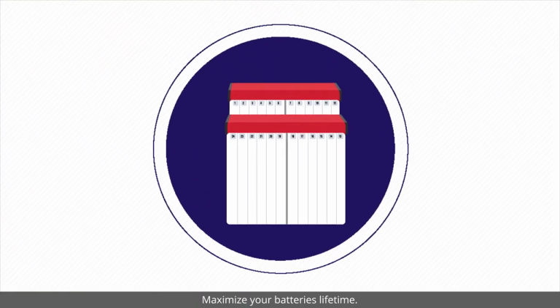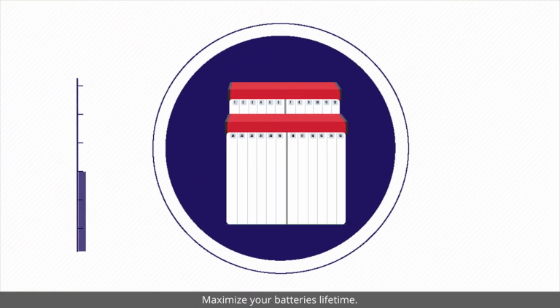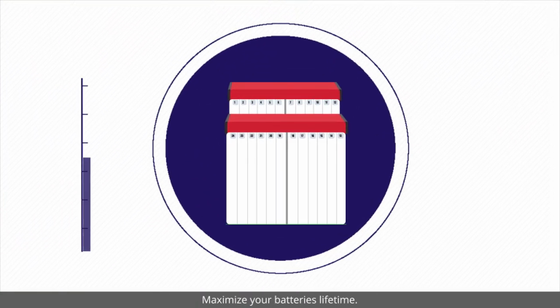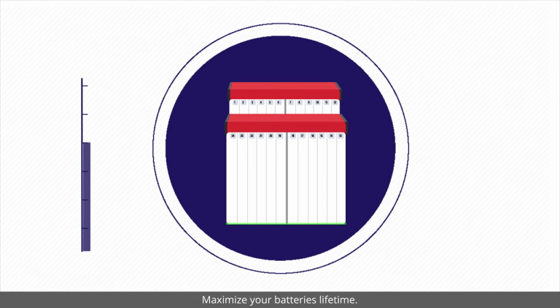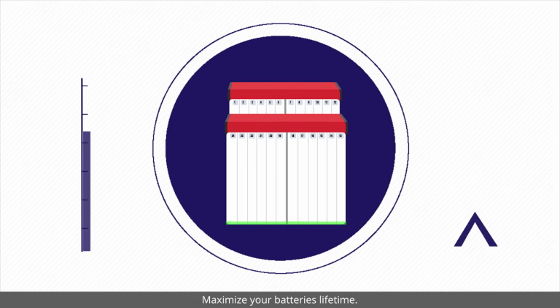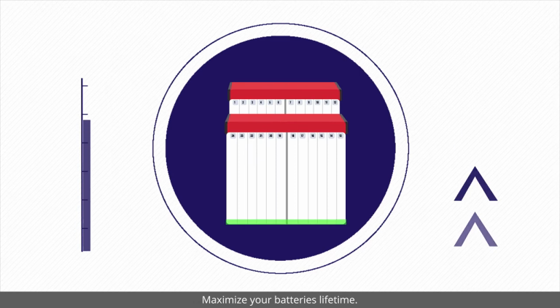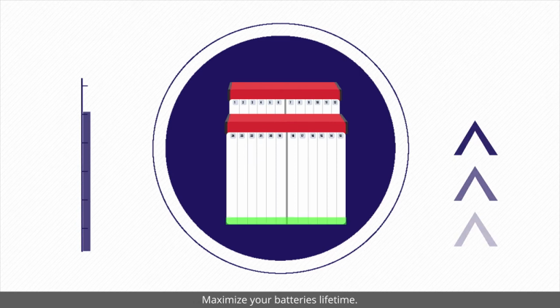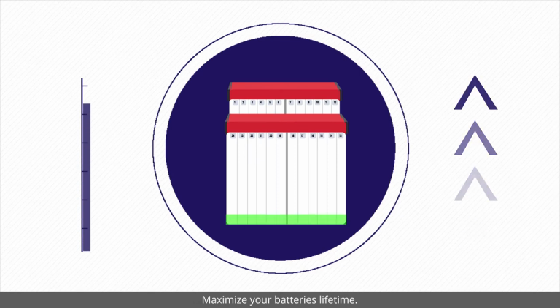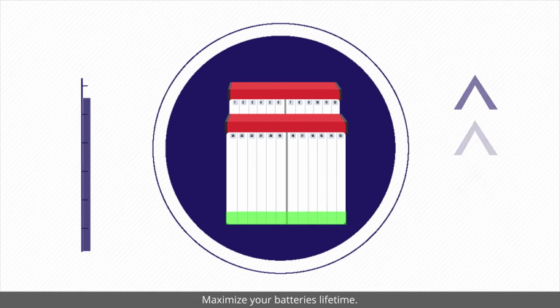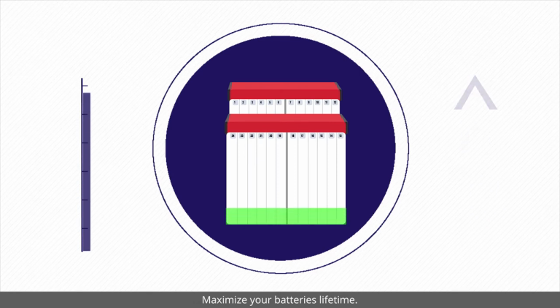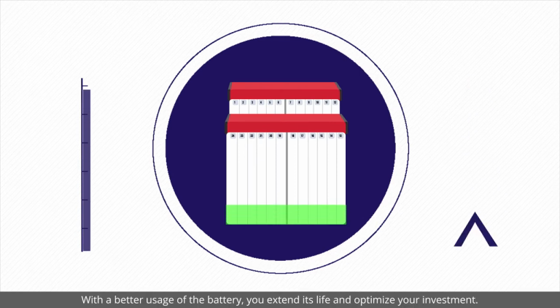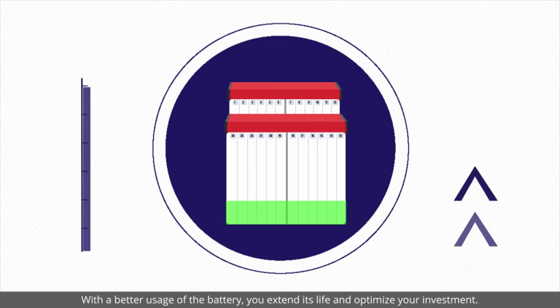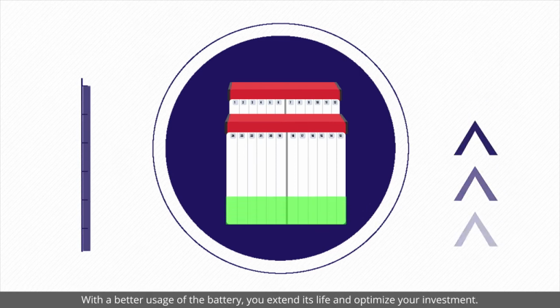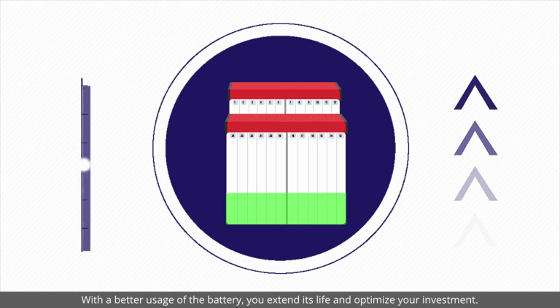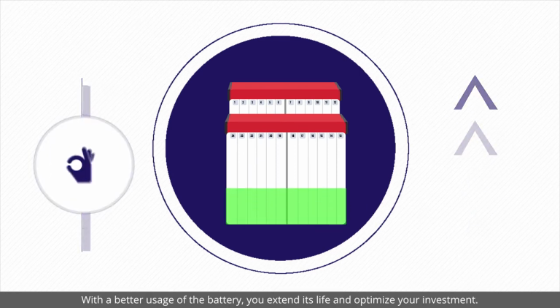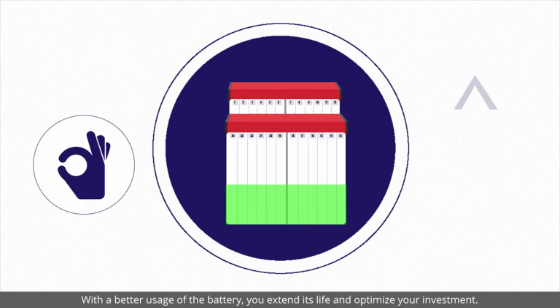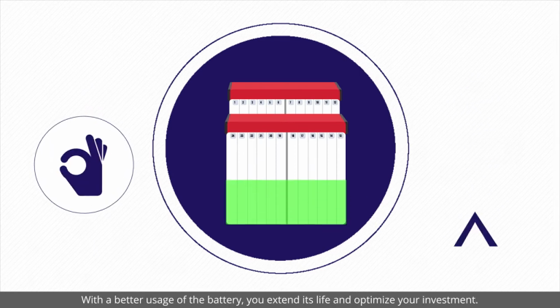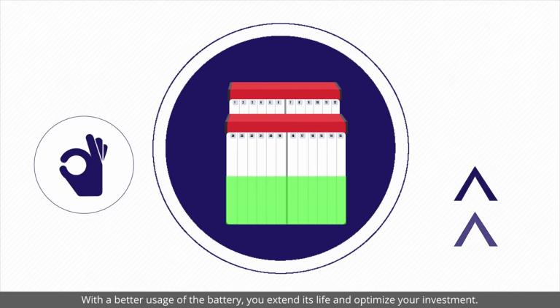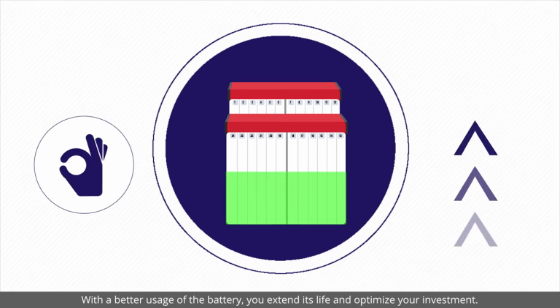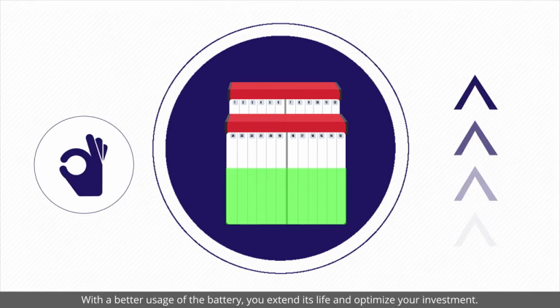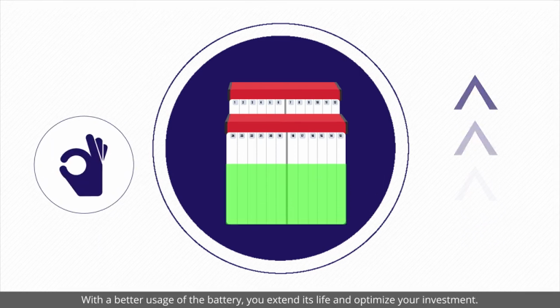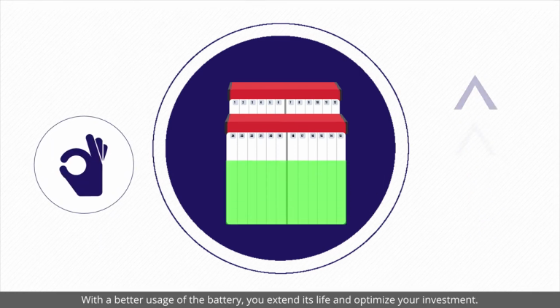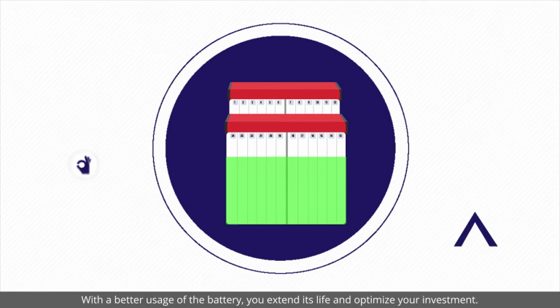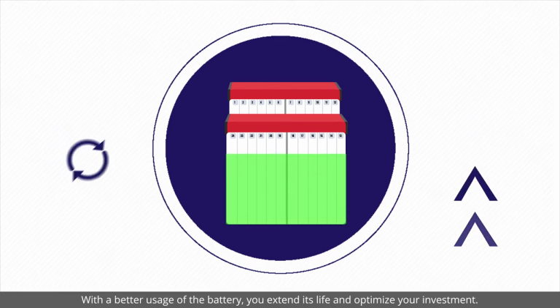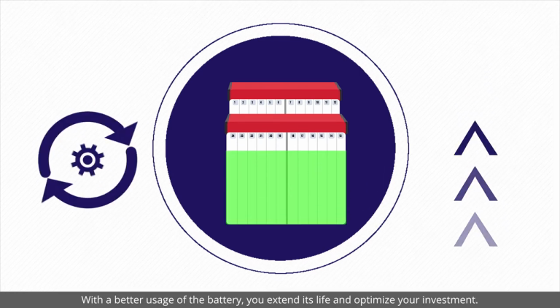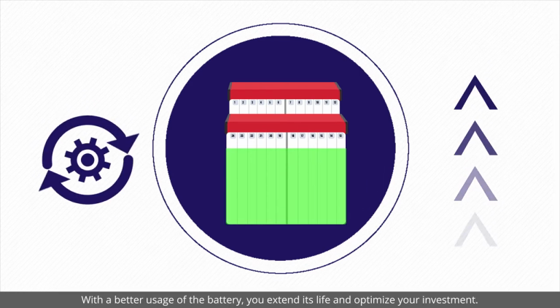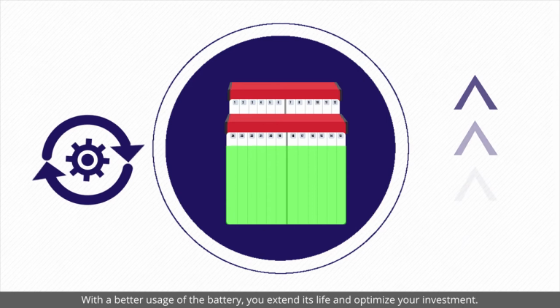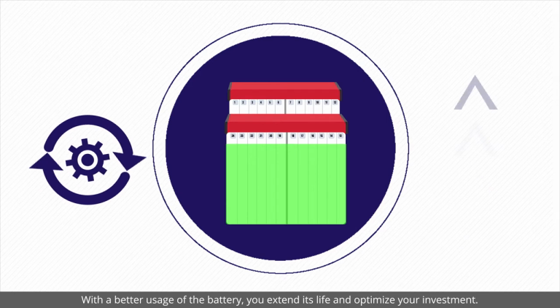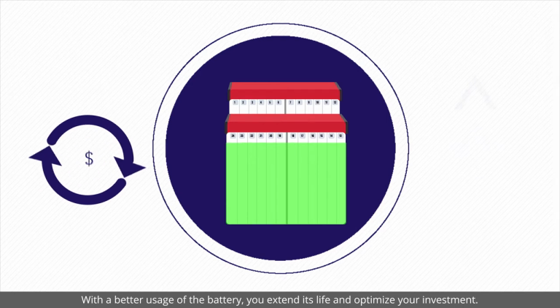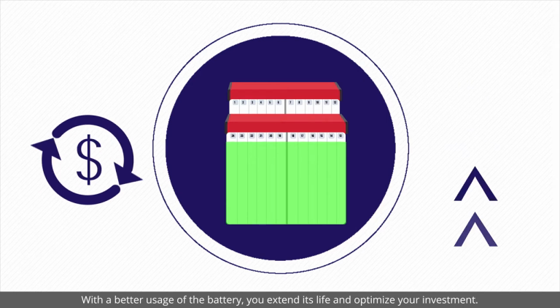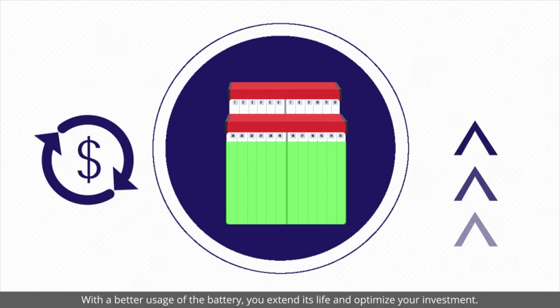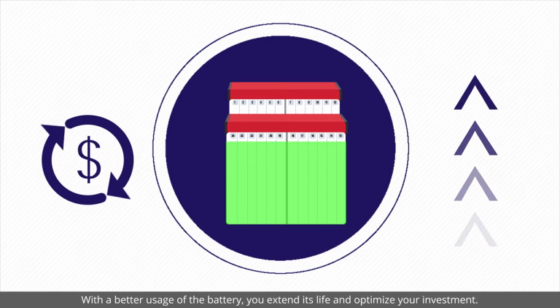Maximise your battery's lifetime. With a better usage of the battery, you extend its life and optimise your investment.